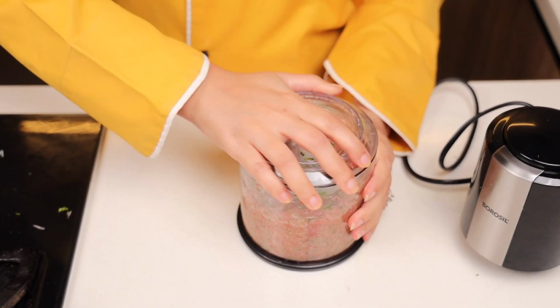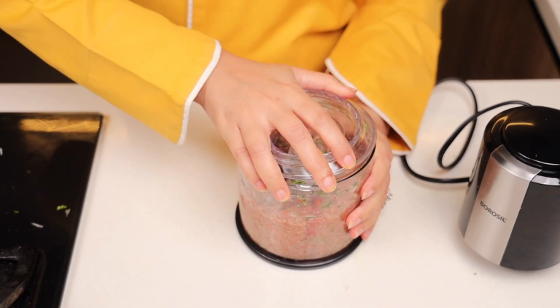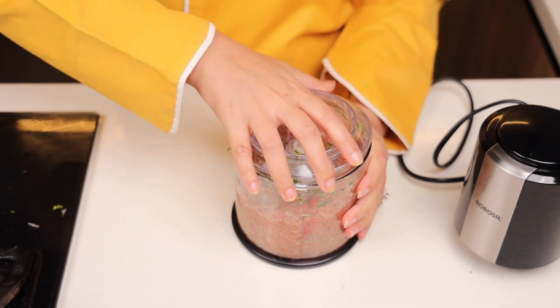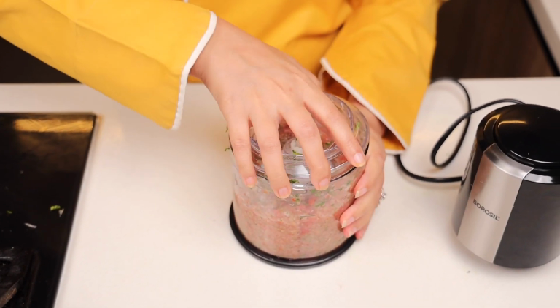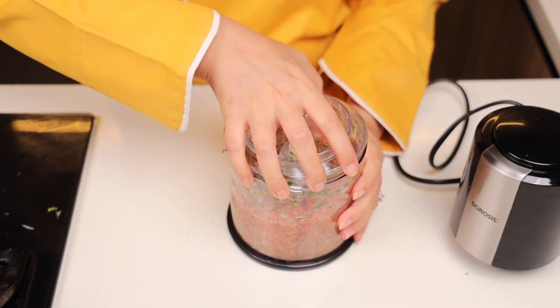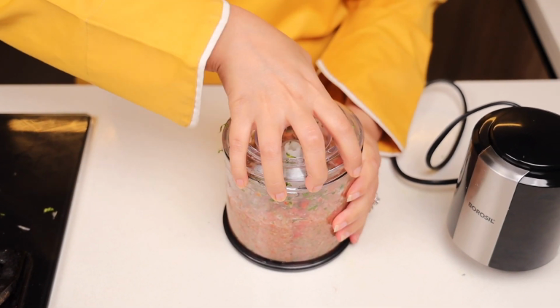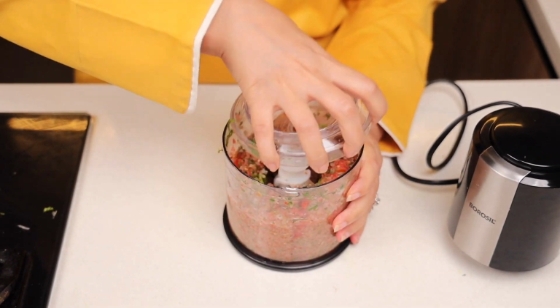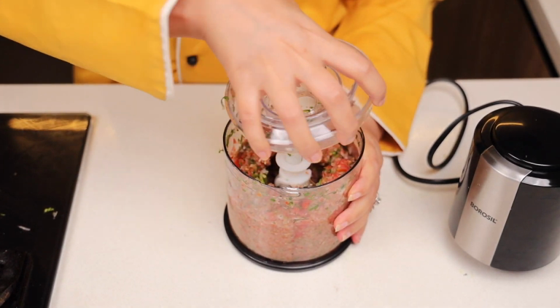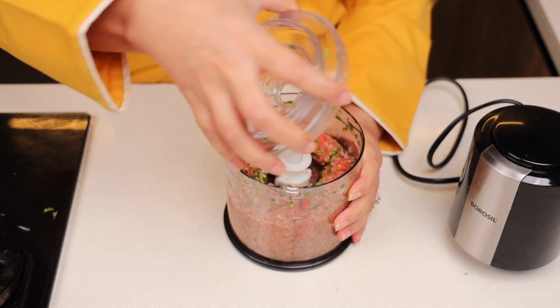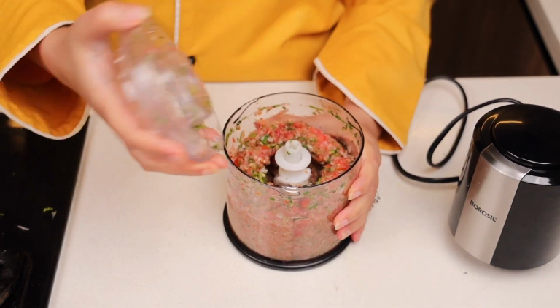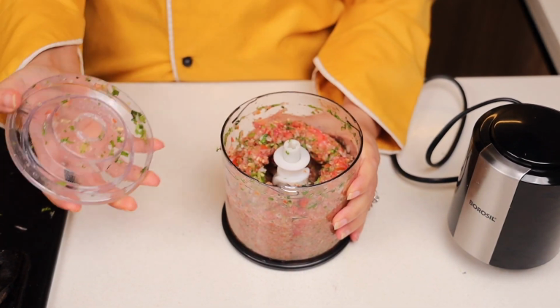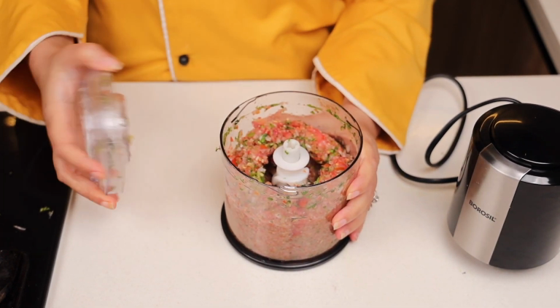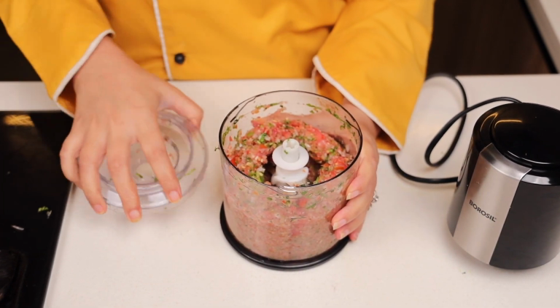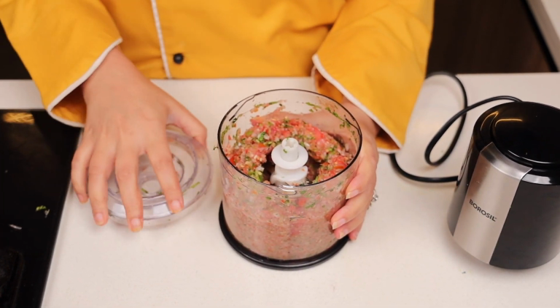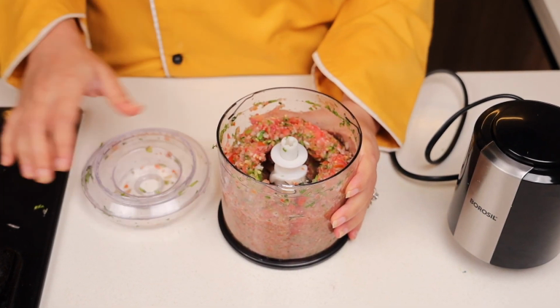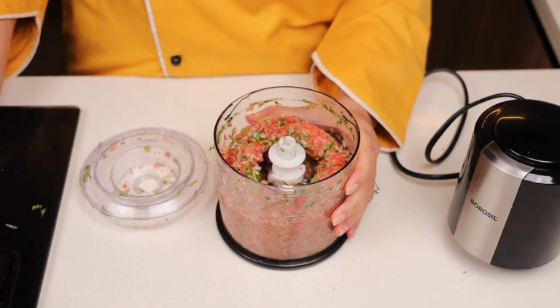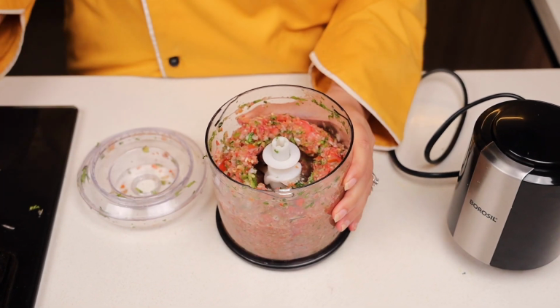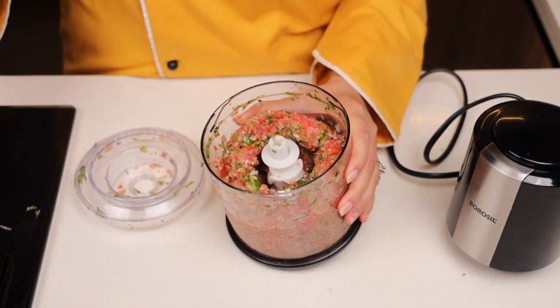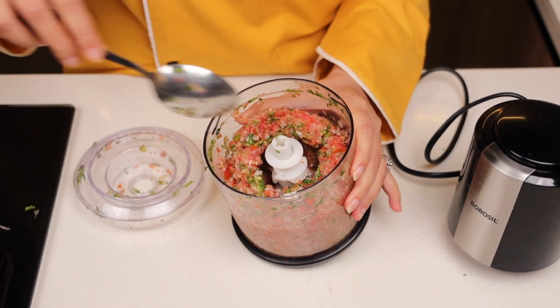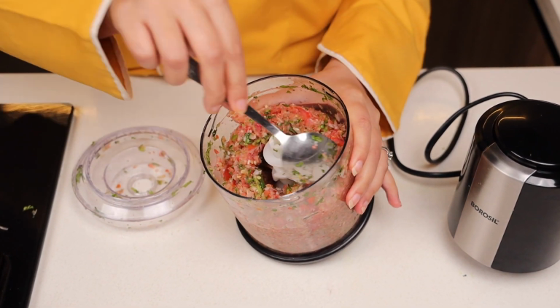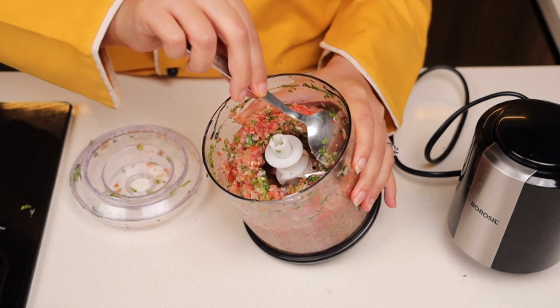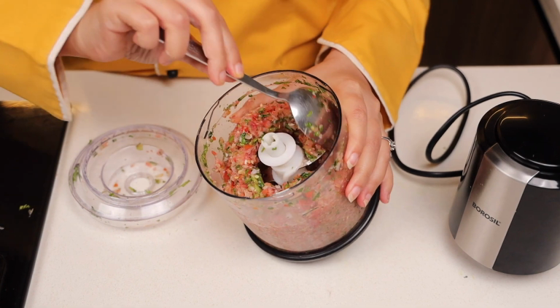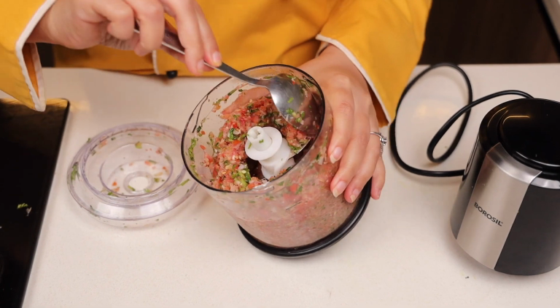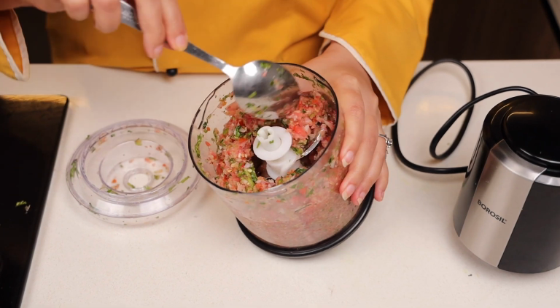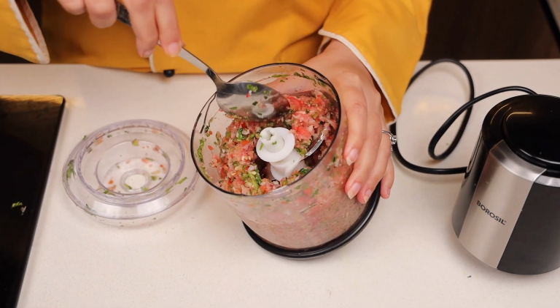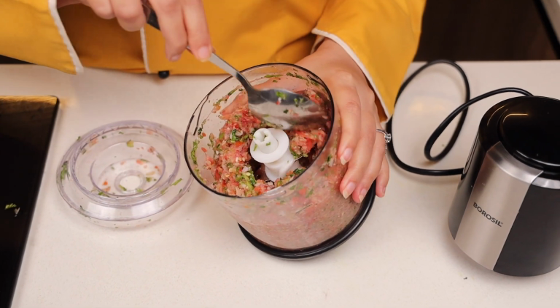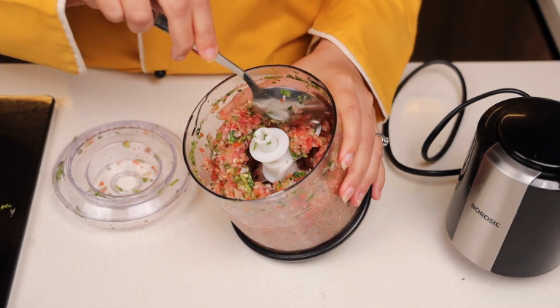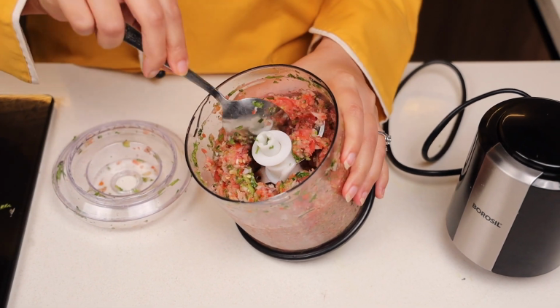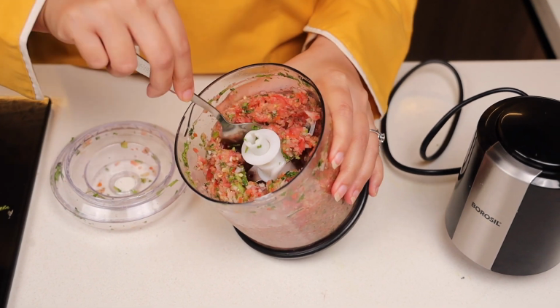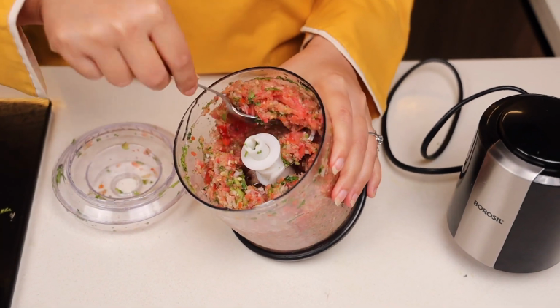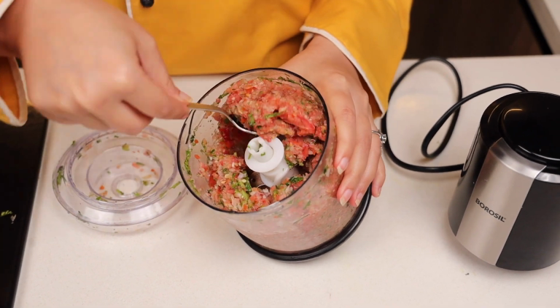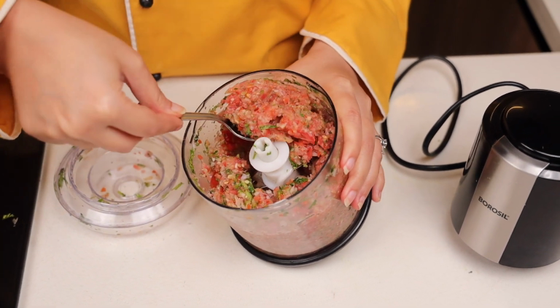Let's check the salsa — wow, perfect! Now let's empty it in a bowl.